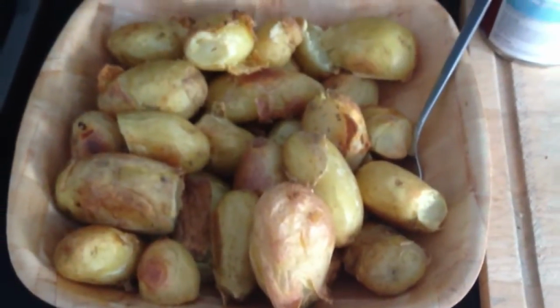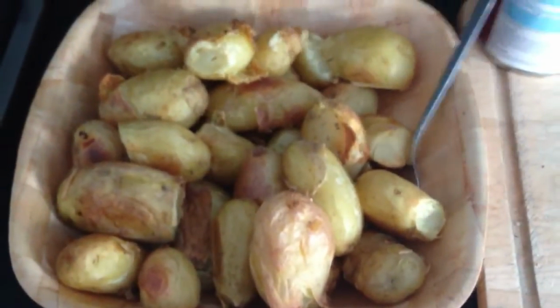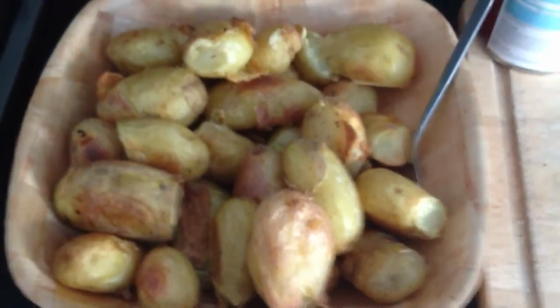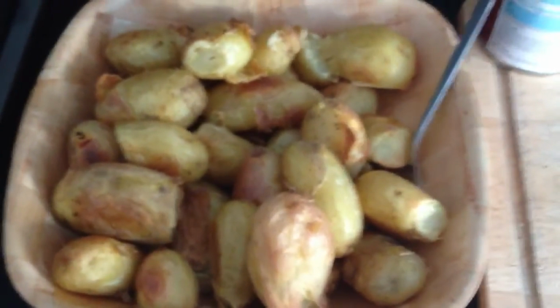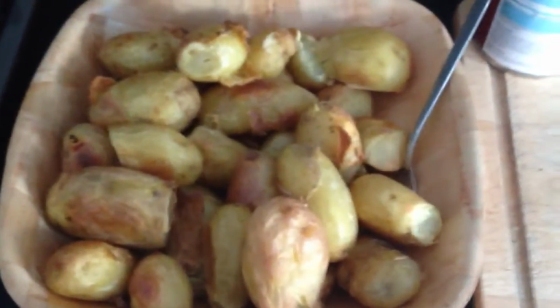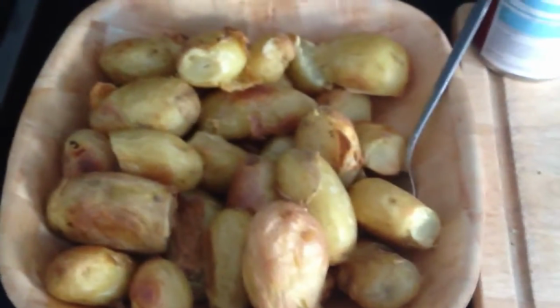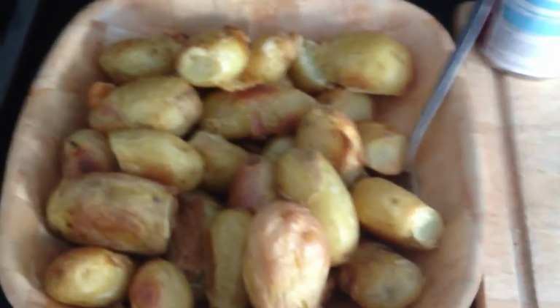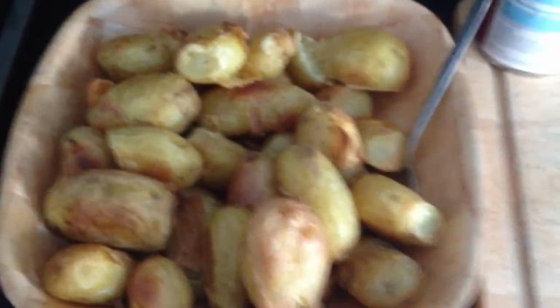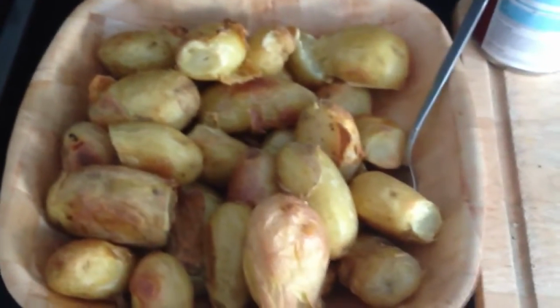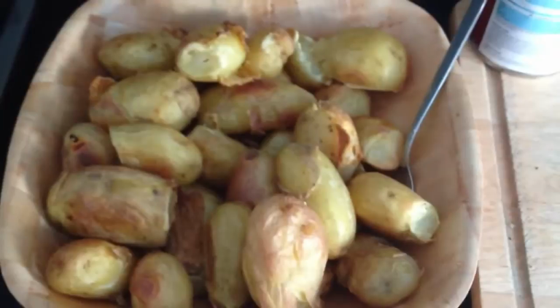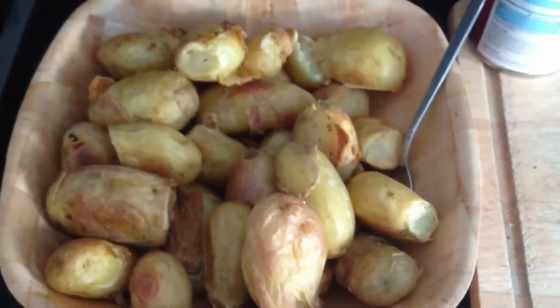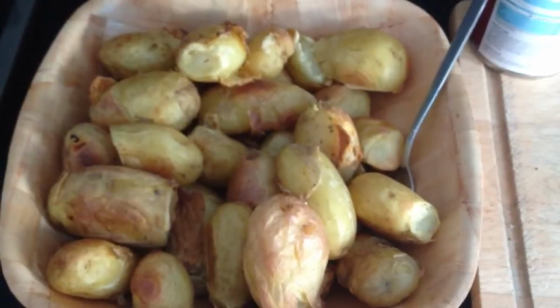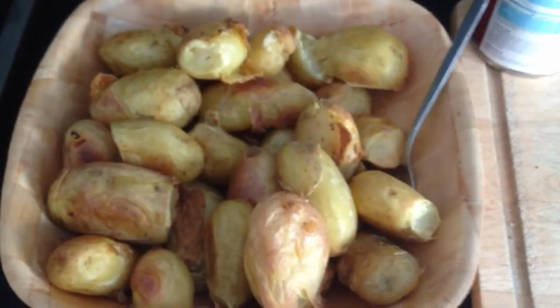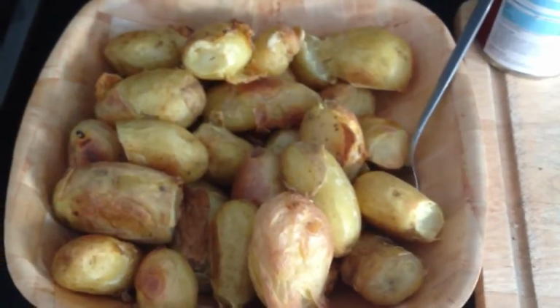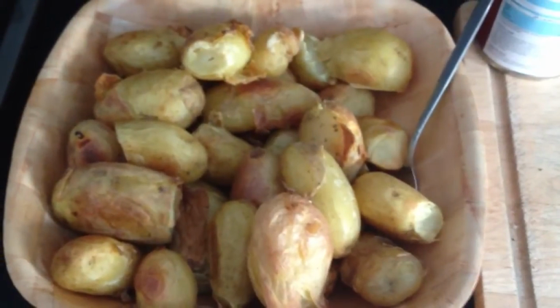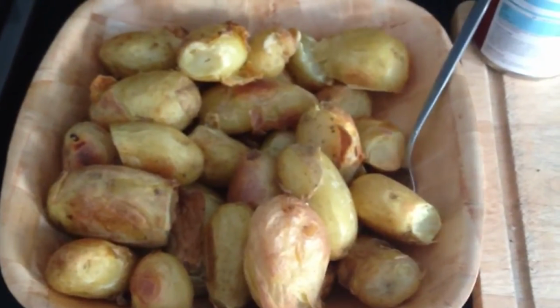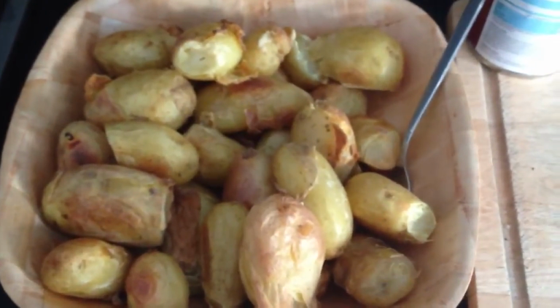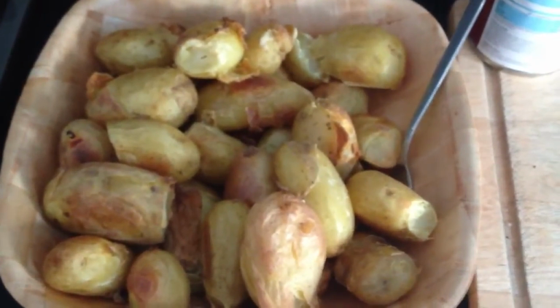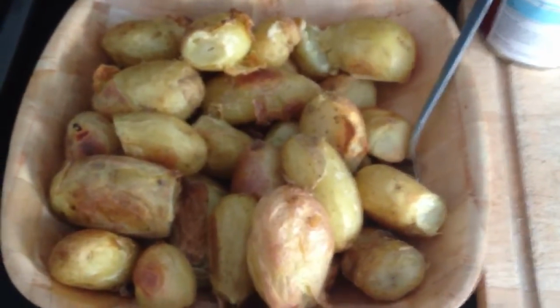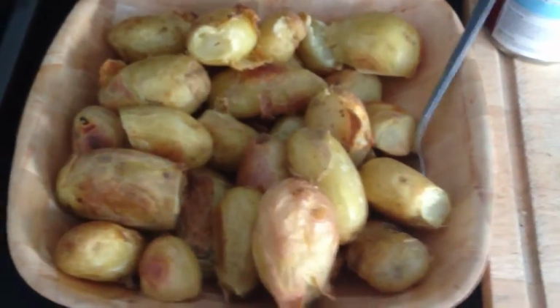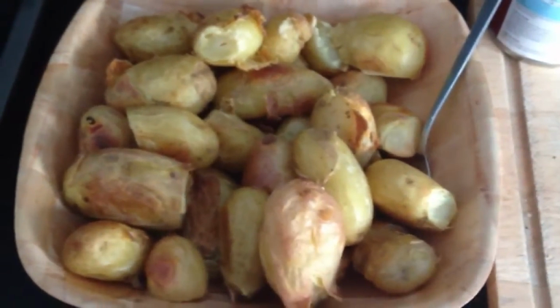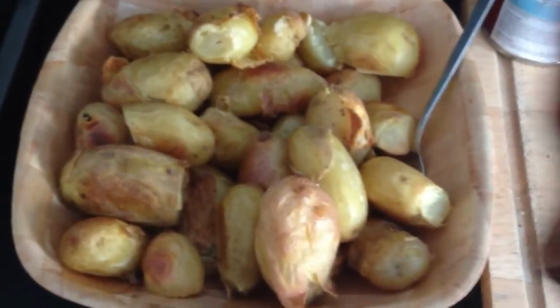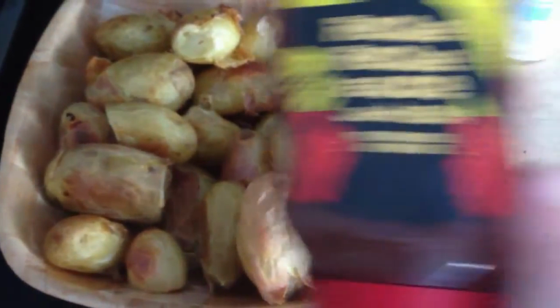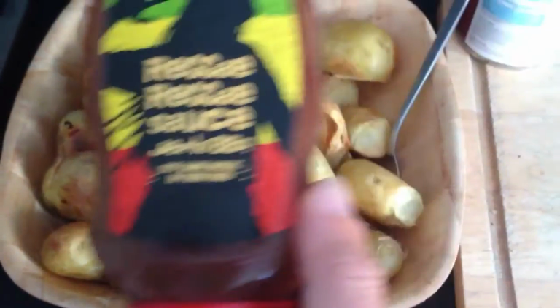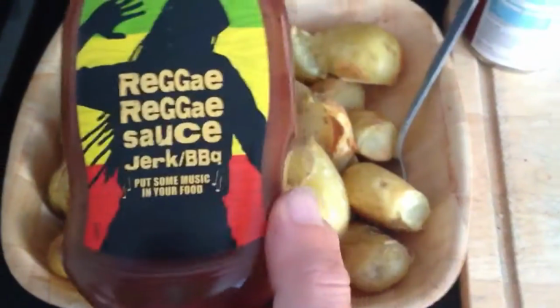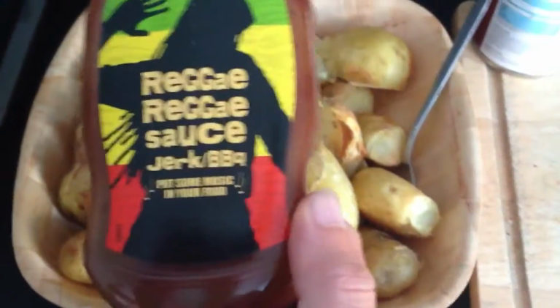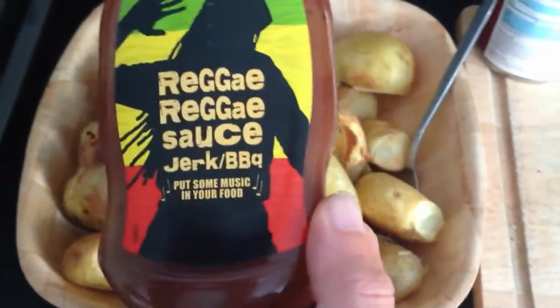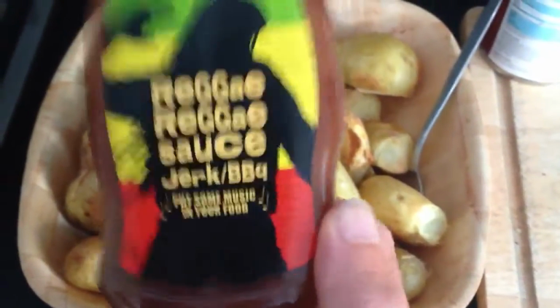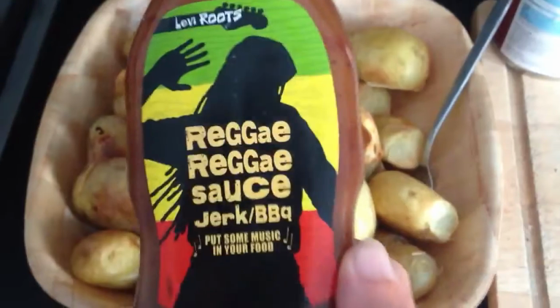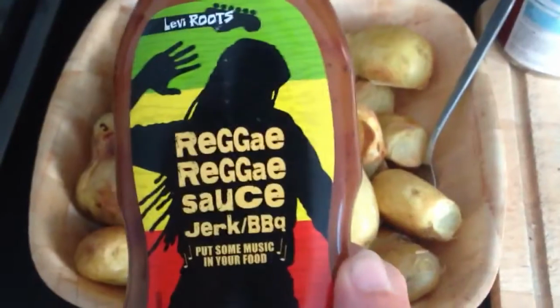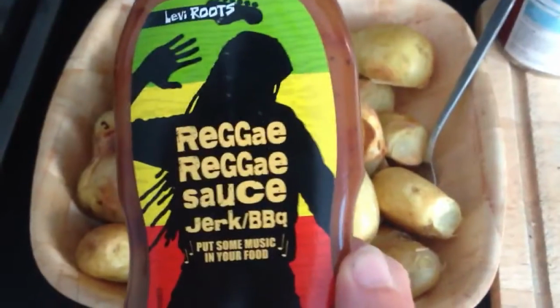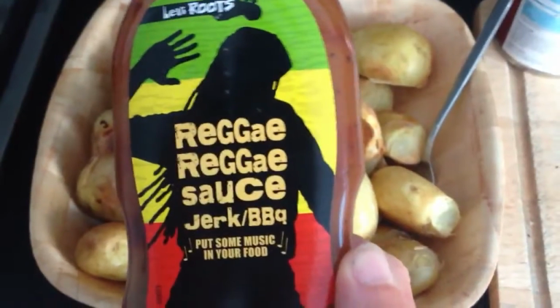It's nice to put a bit of condiment on there, whether it's Tommy K, tomato ketchup, some brown sauce. Or I've been using a bit of this.